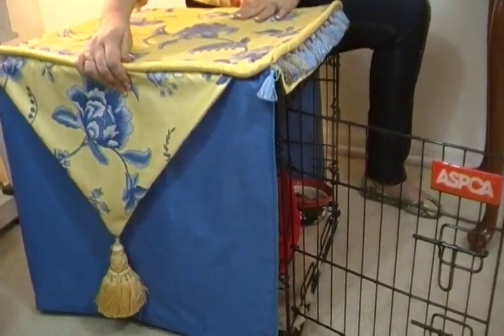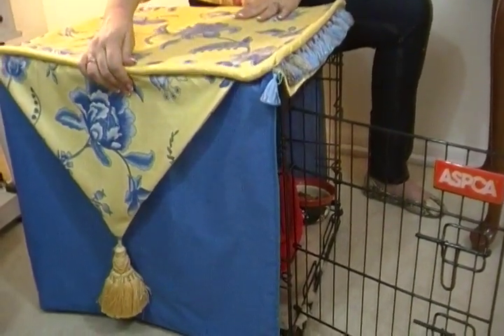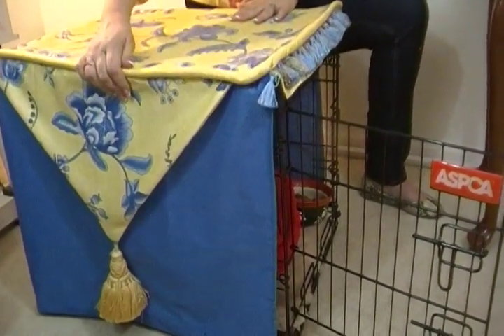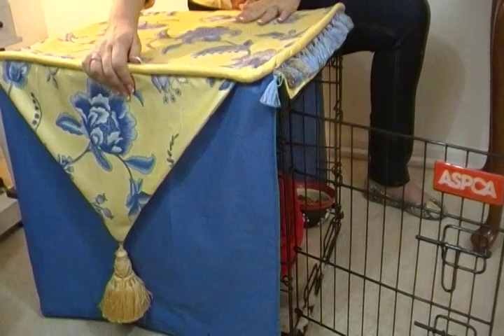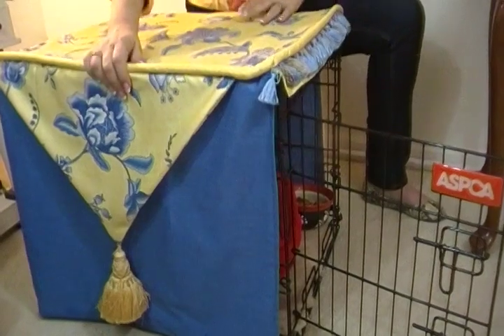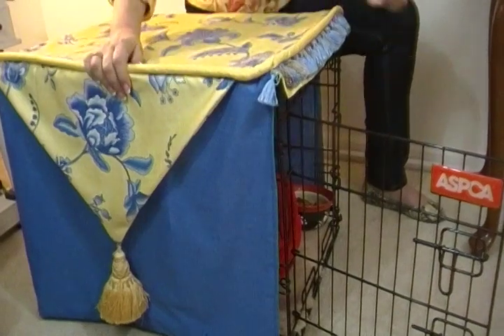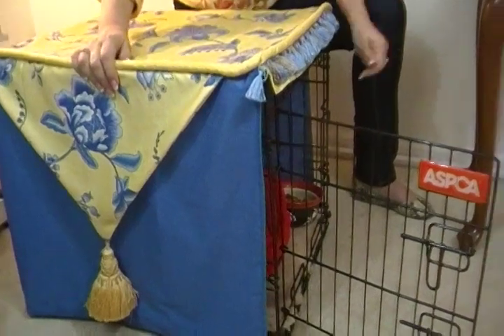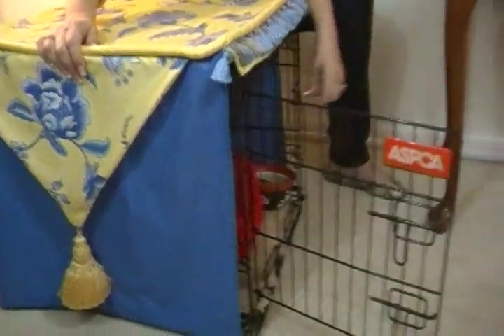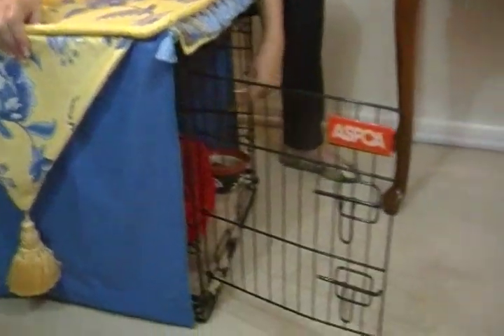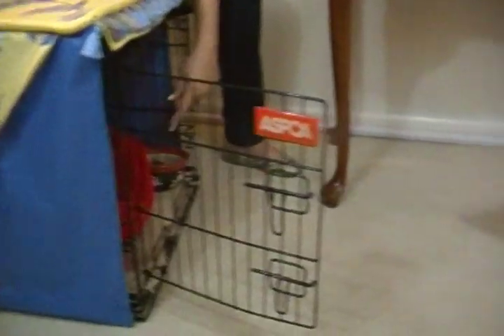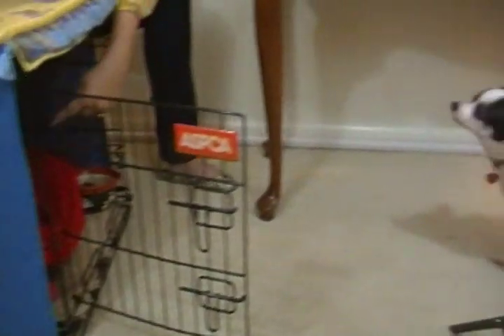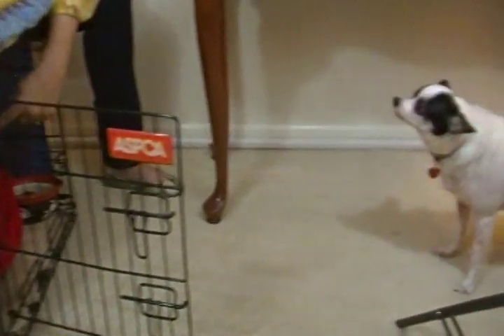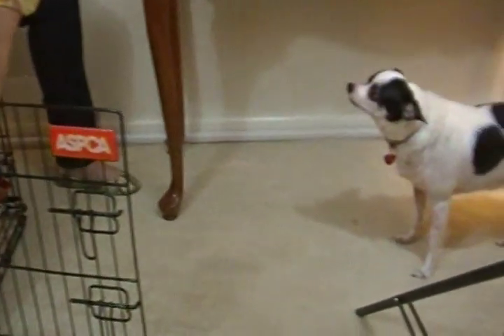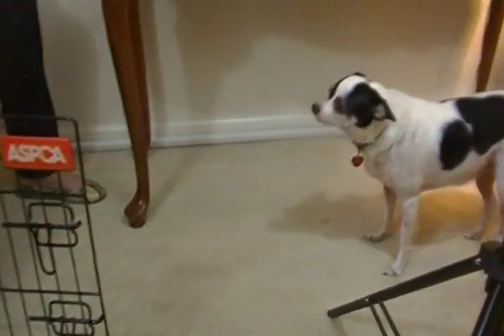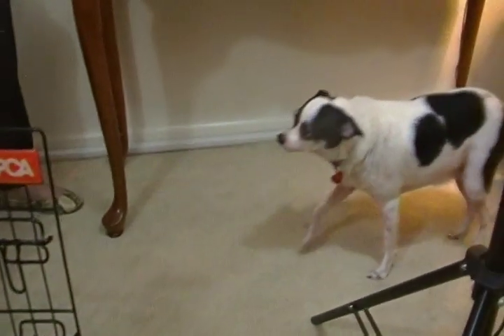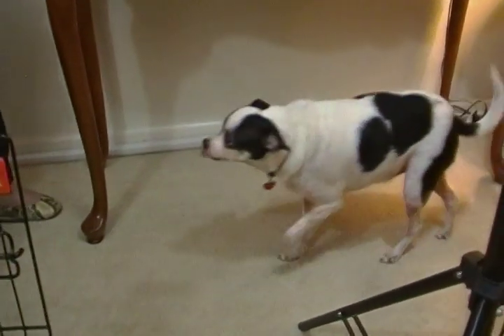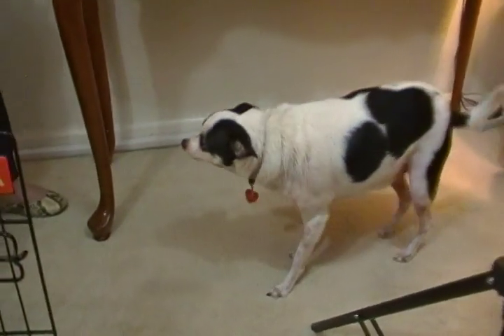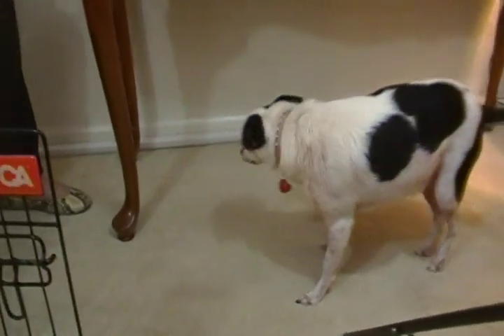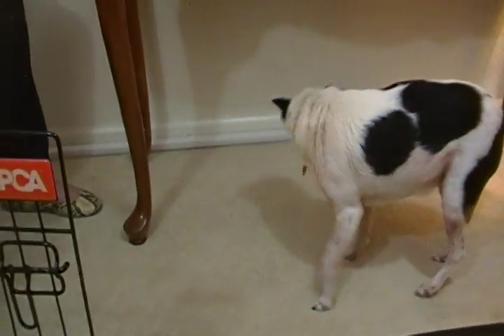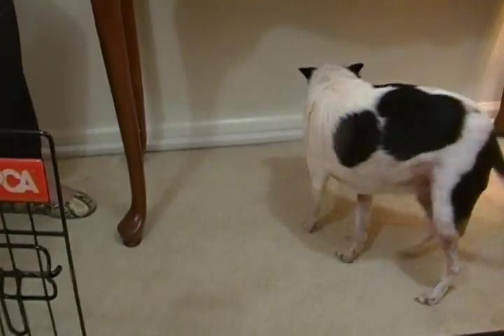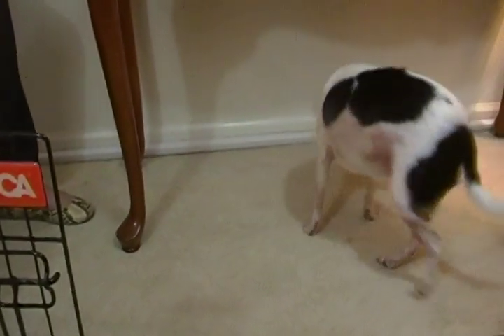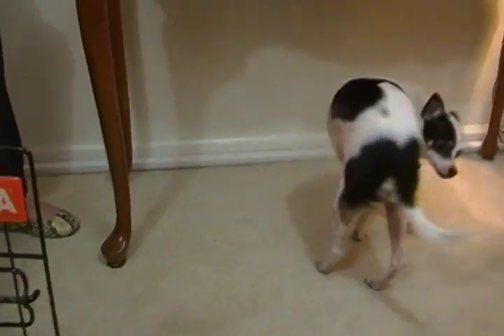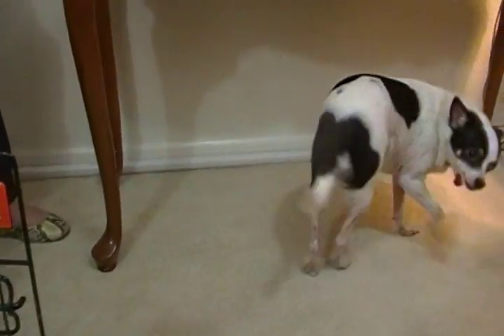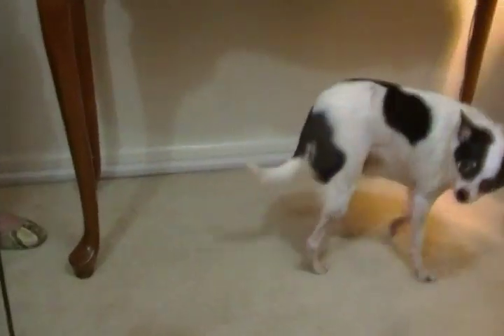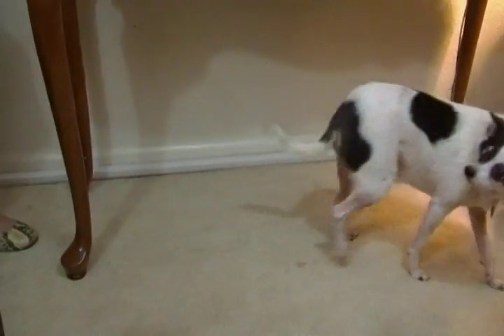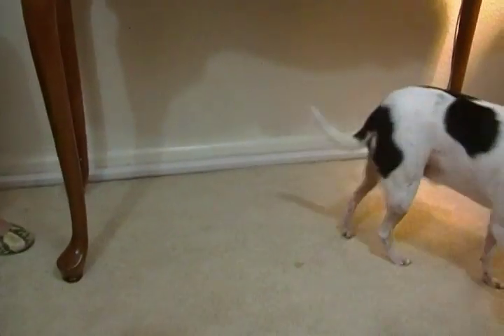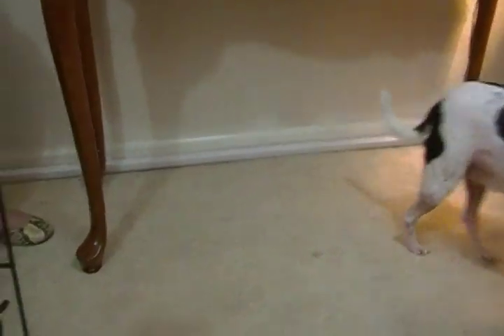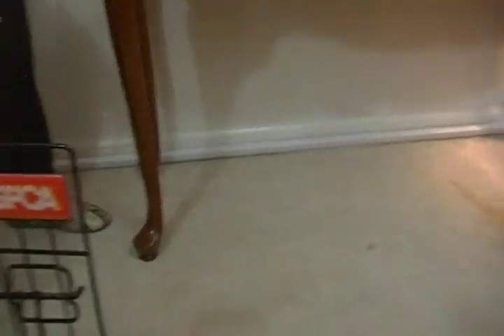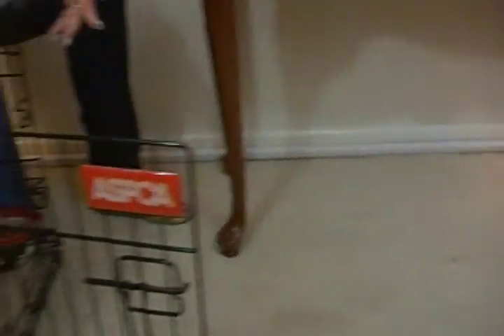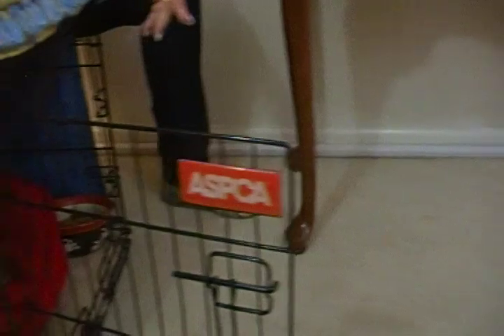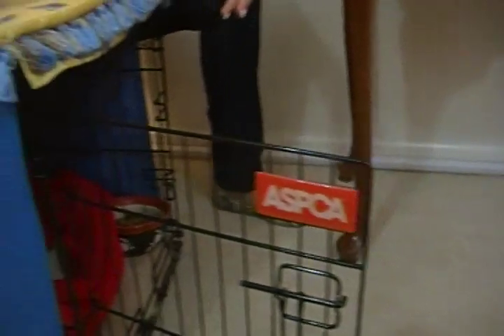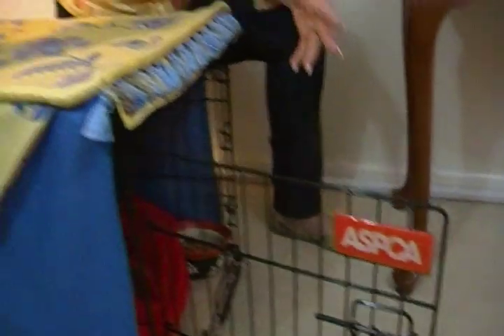So come on, Mickey, come on, in the crate. Come in the crate. See? Well, she's thinking about it.